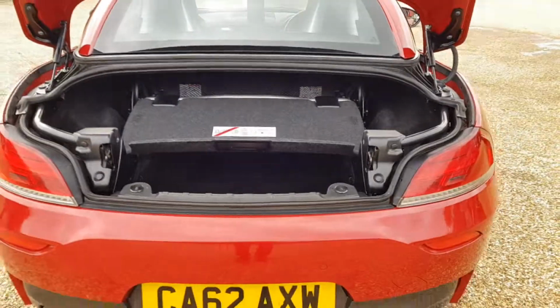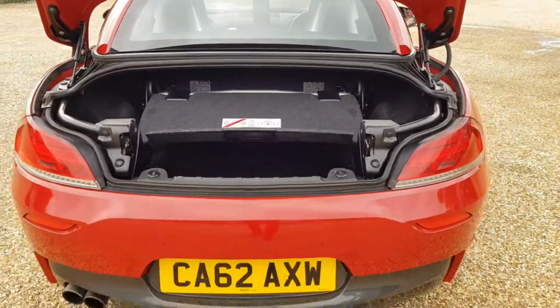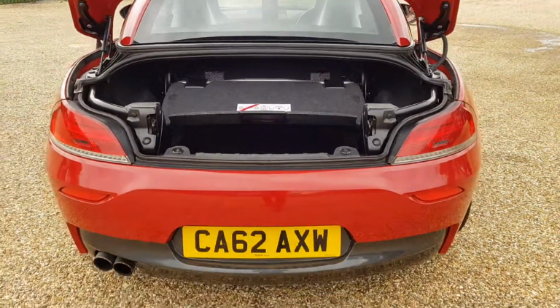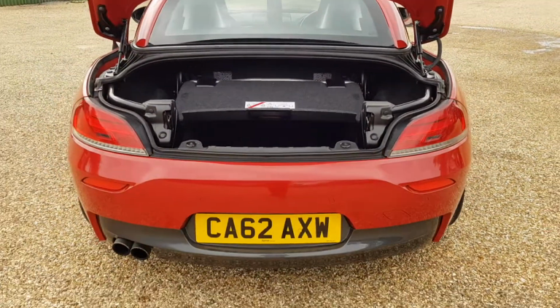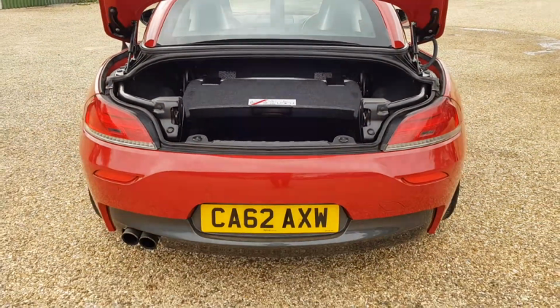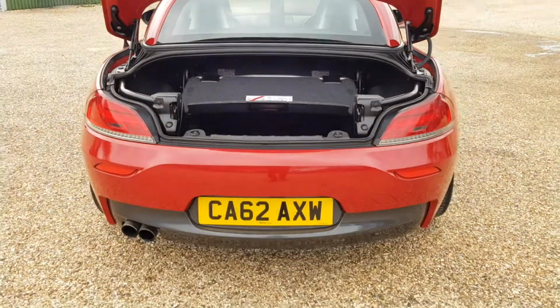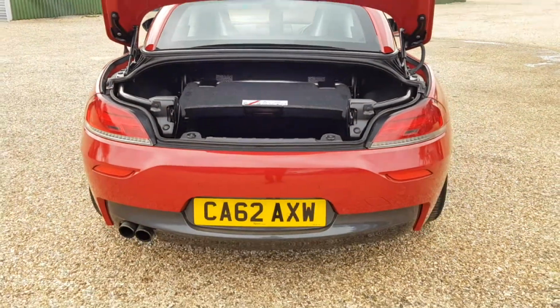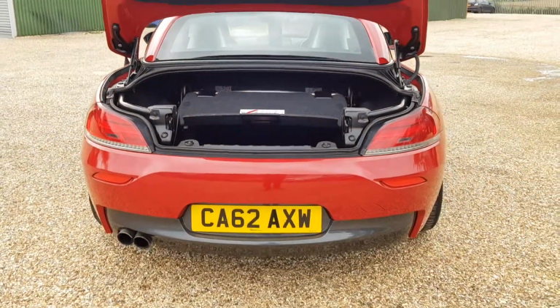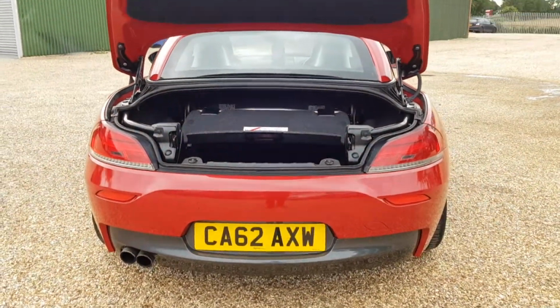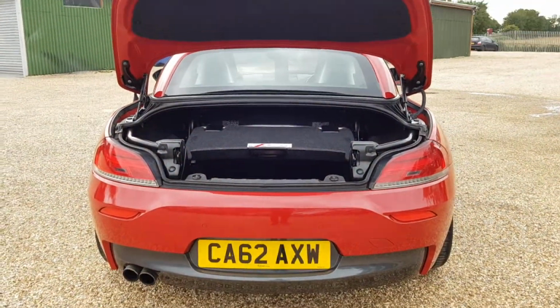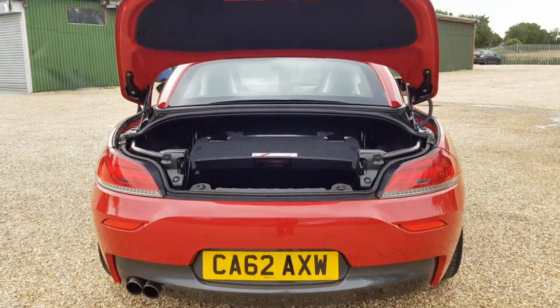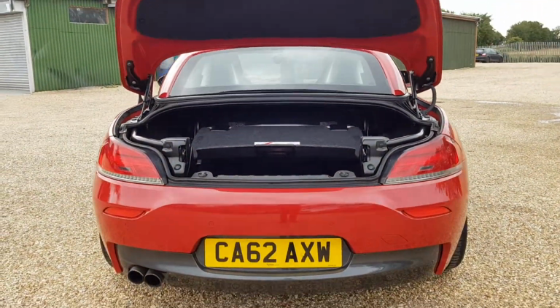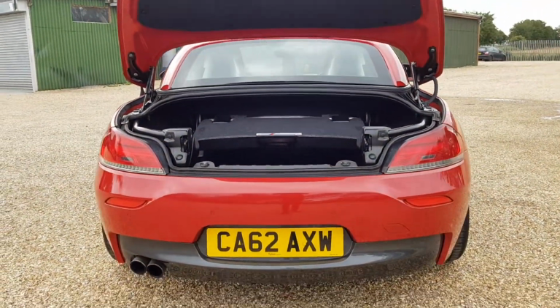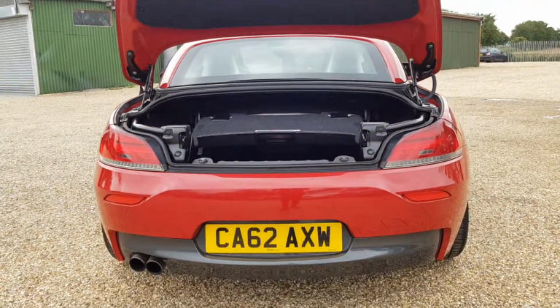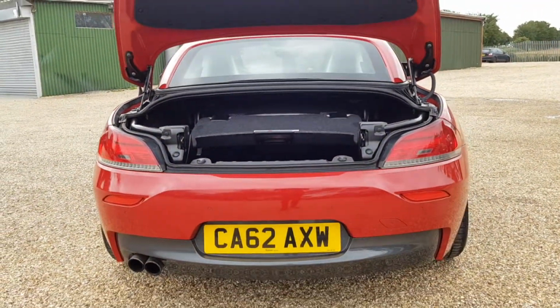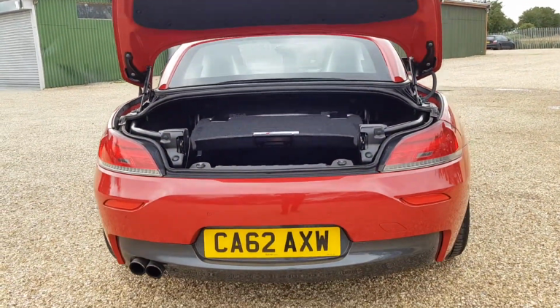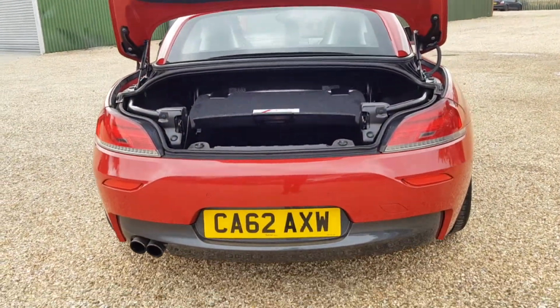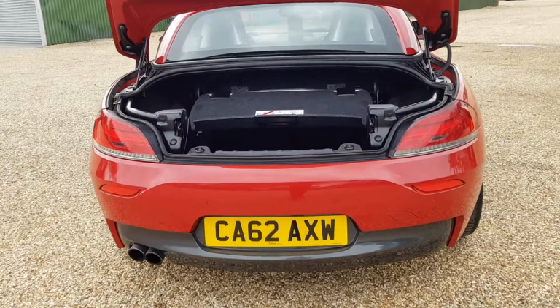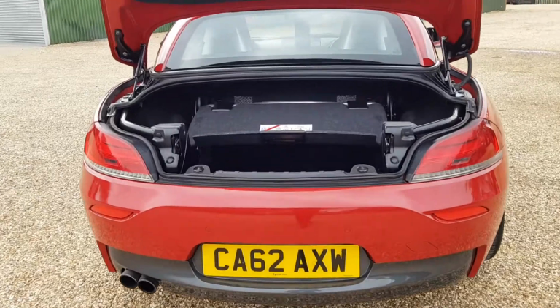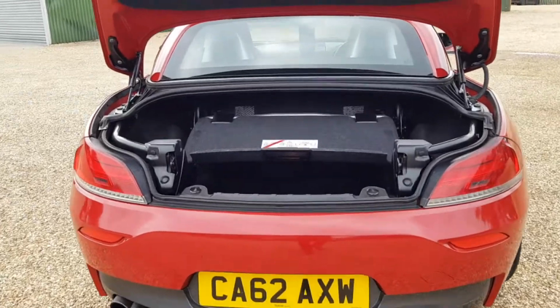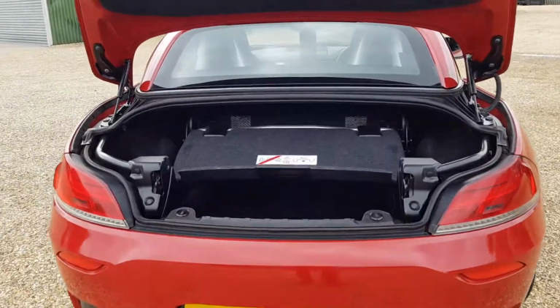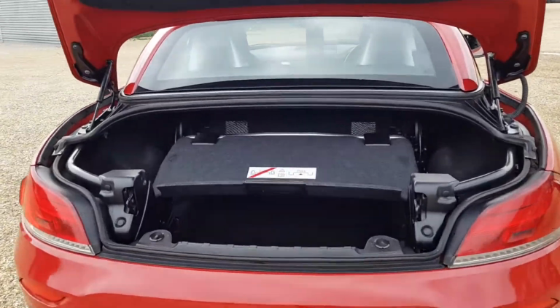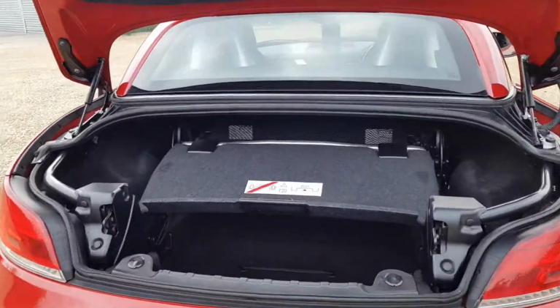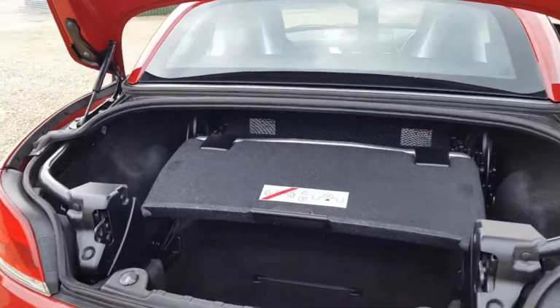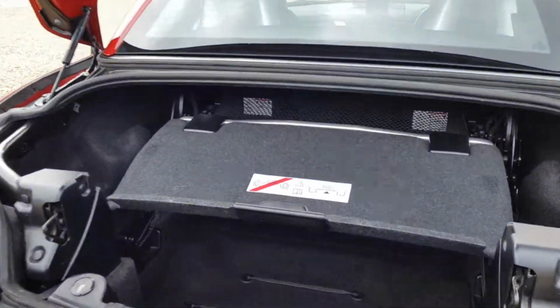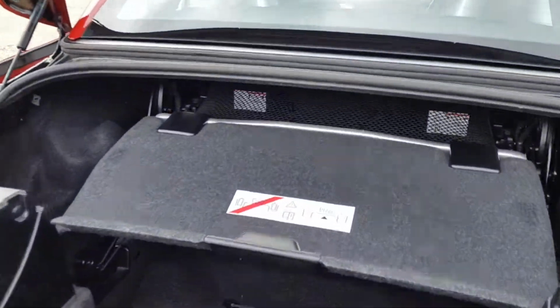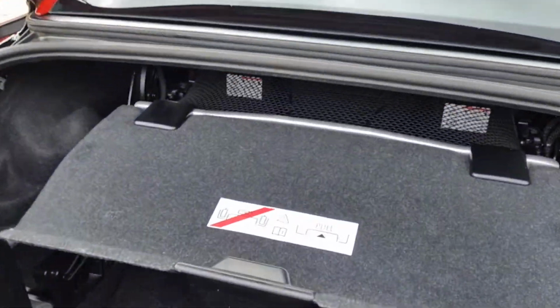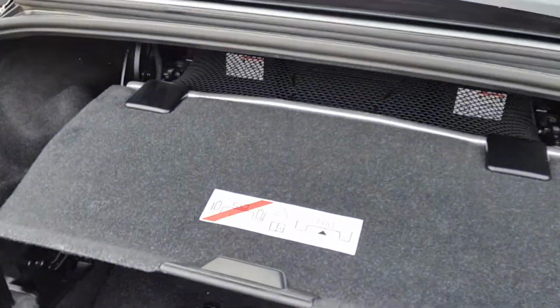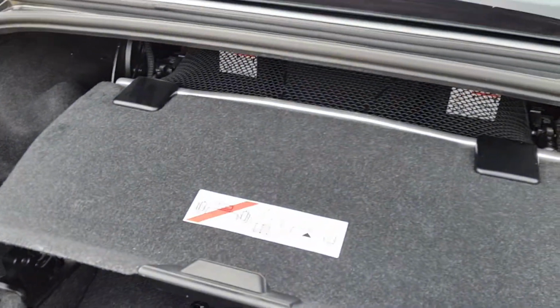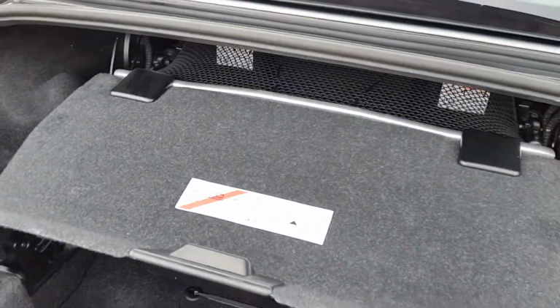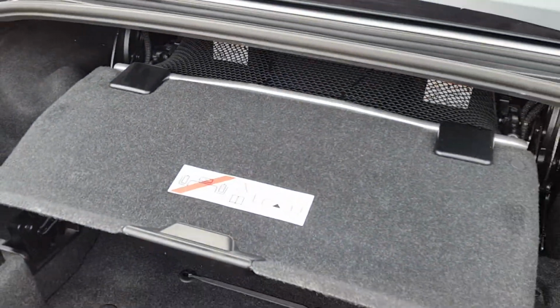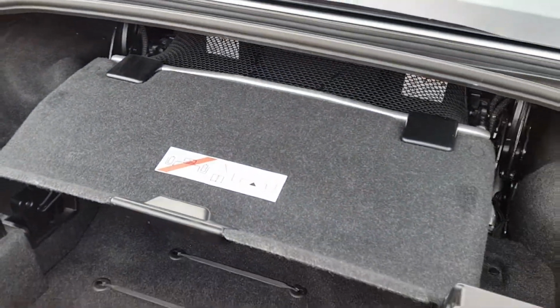You can see it does have a bit of space here considering it is a convertible. You do have the rear sensors for the parking sensors at the rear, as you can see.